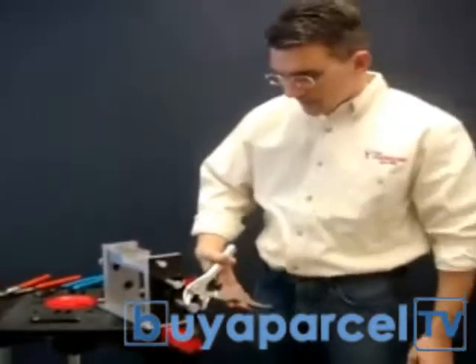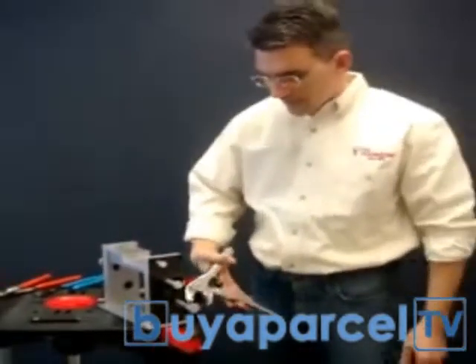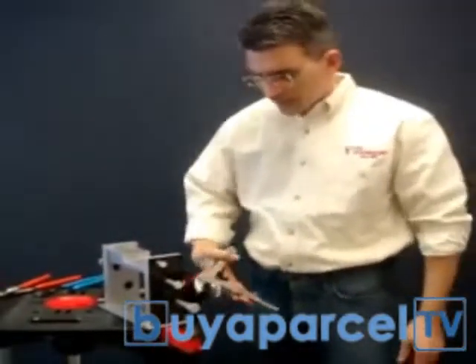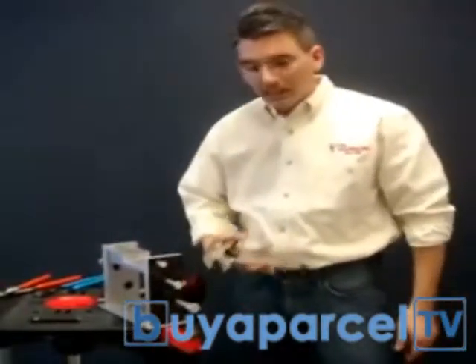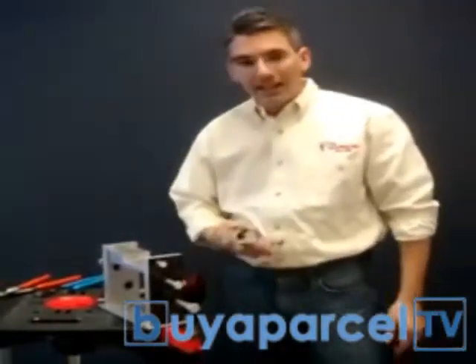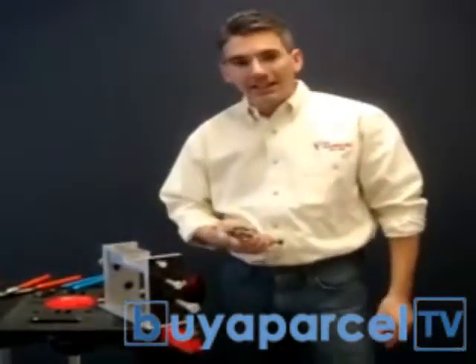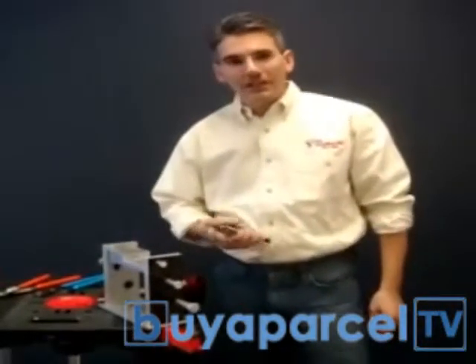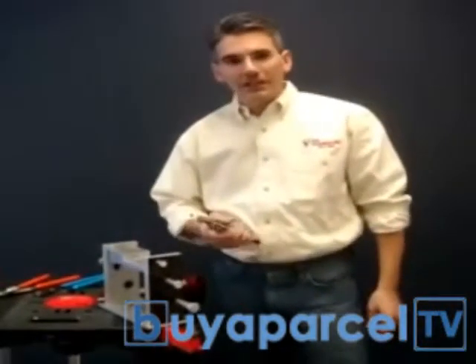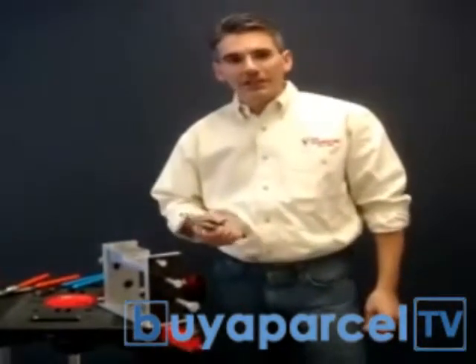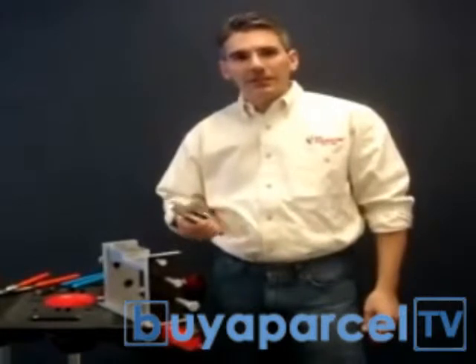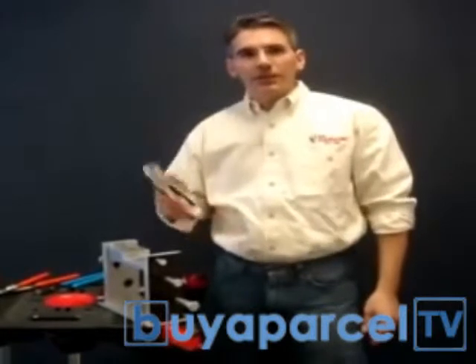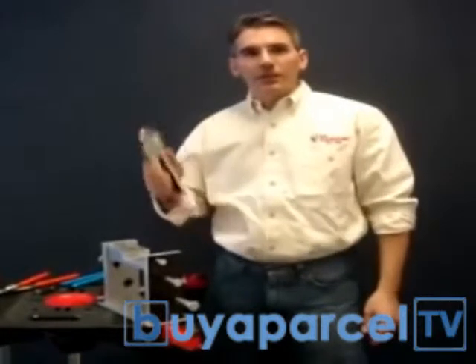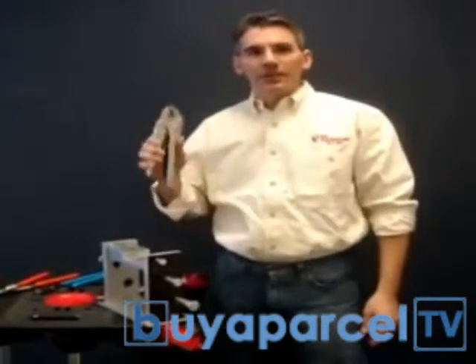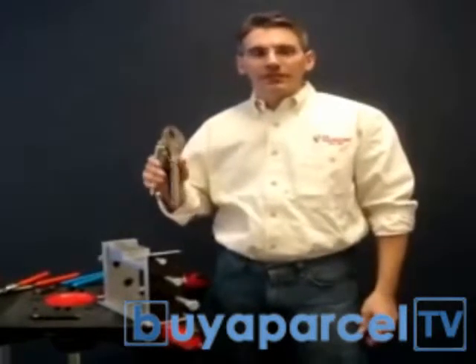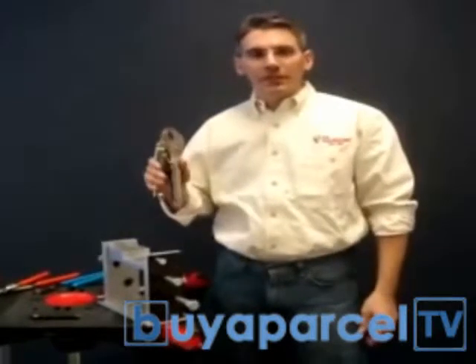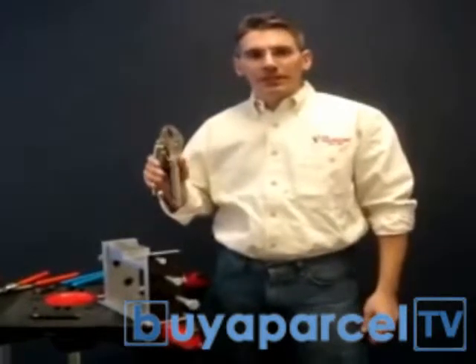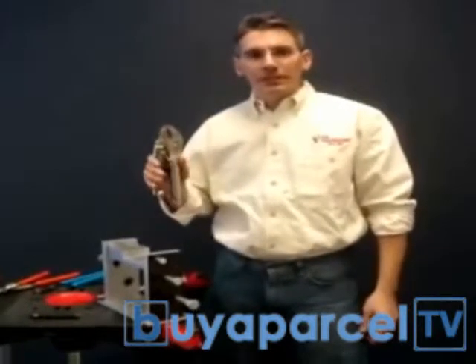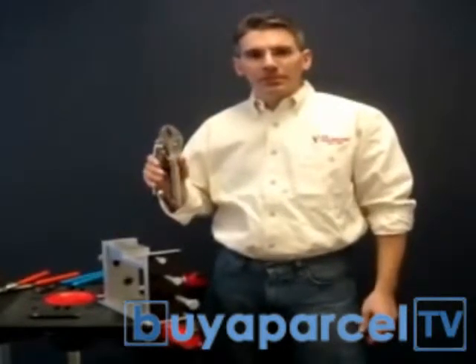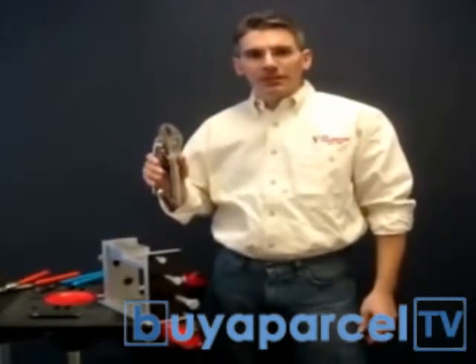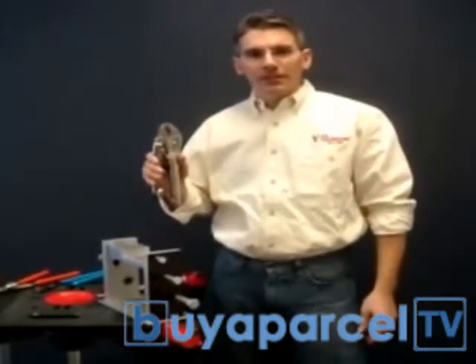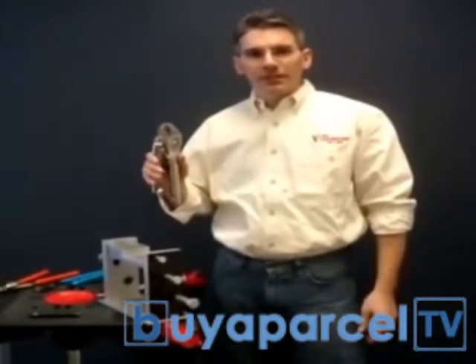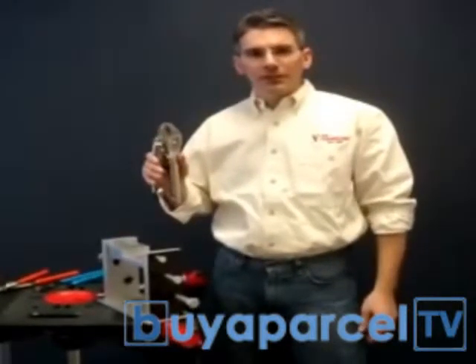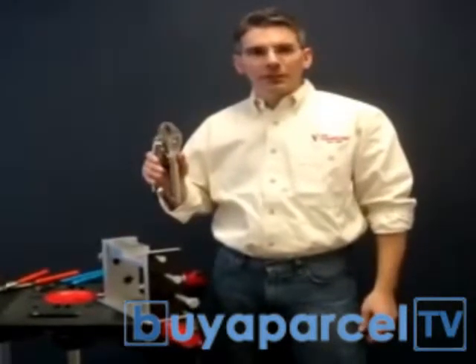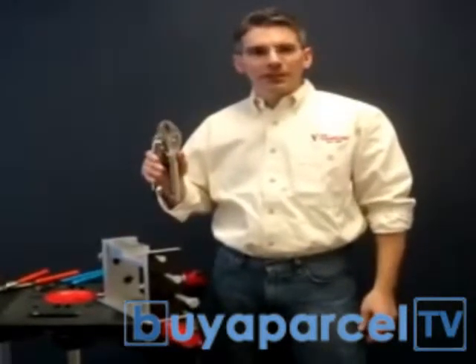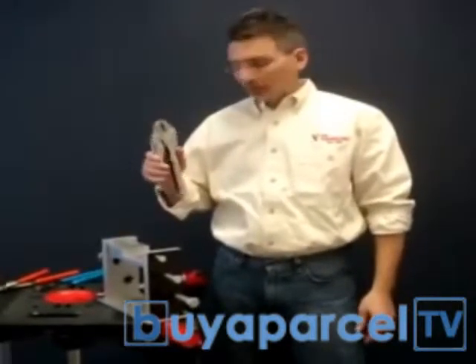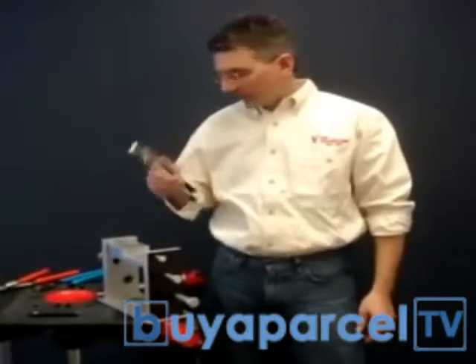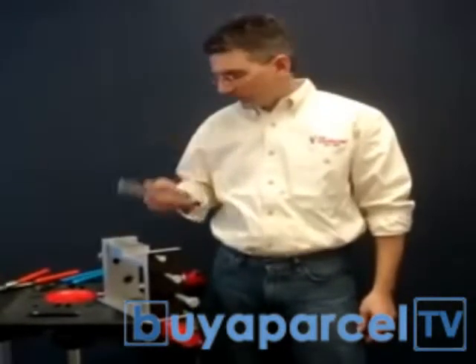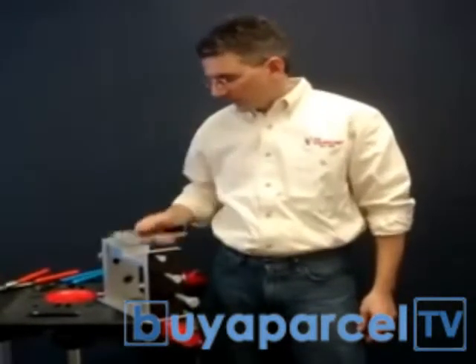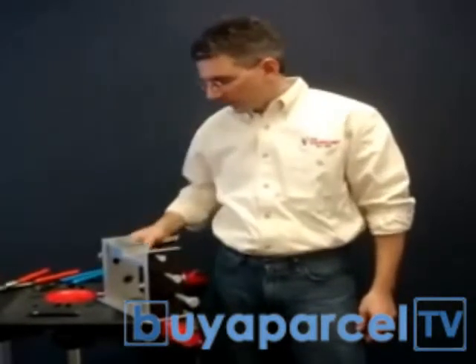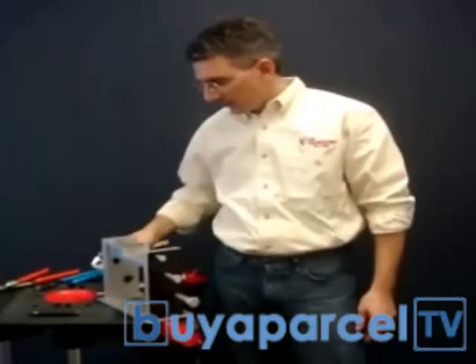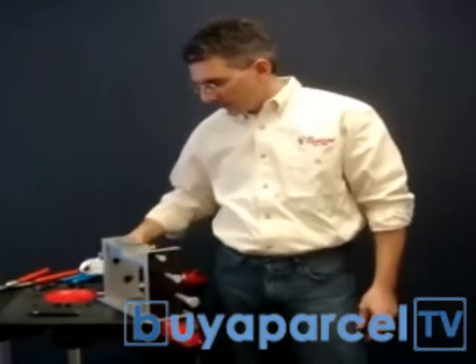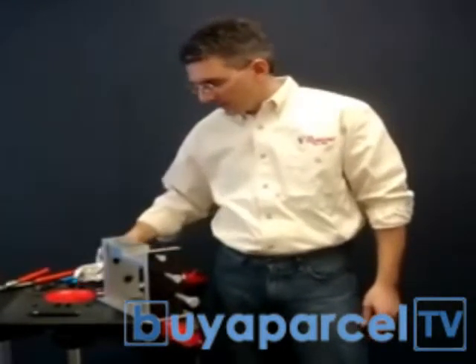With Lock Jaw locking pliers, we've got a full range of pliers as well as a range of welding clamps.